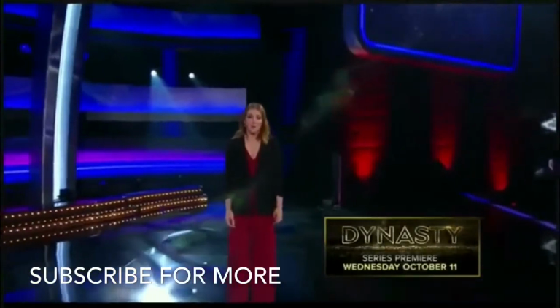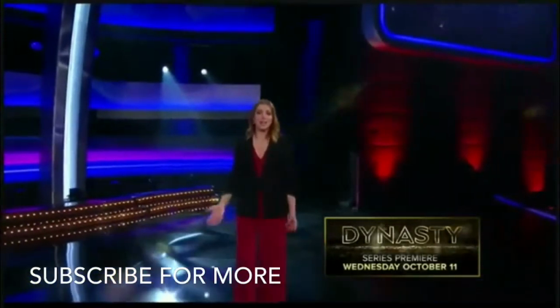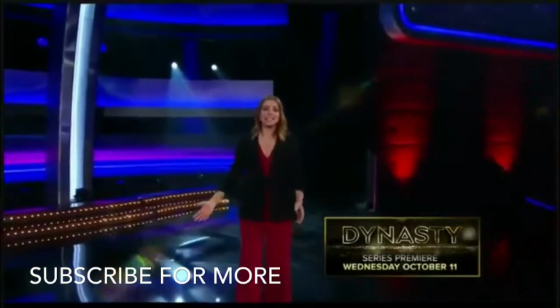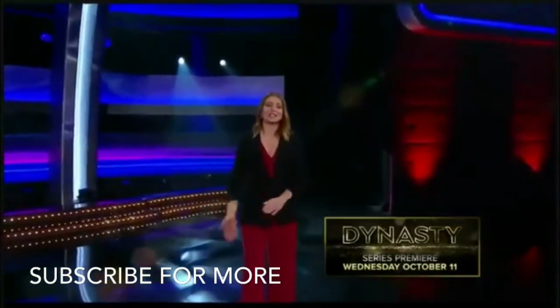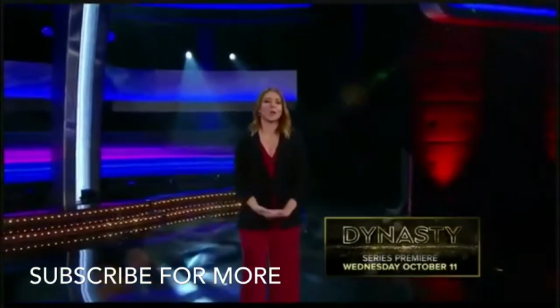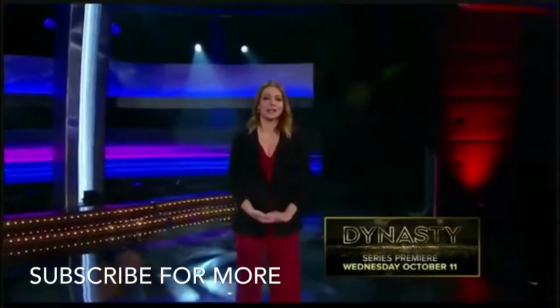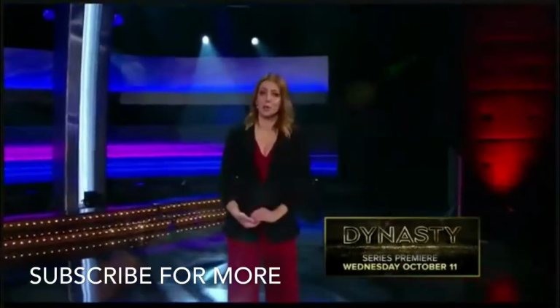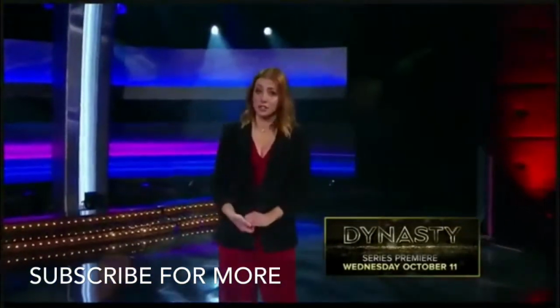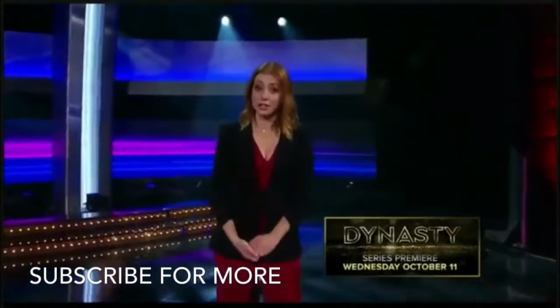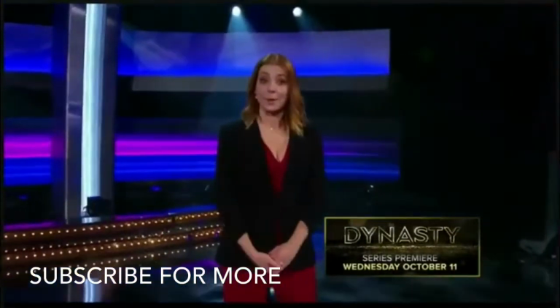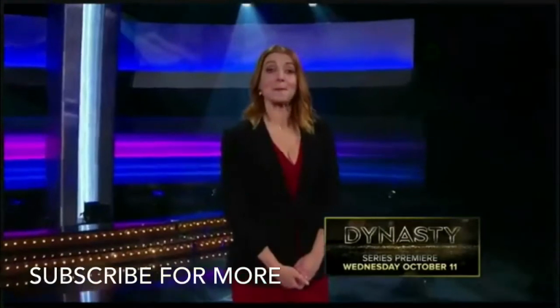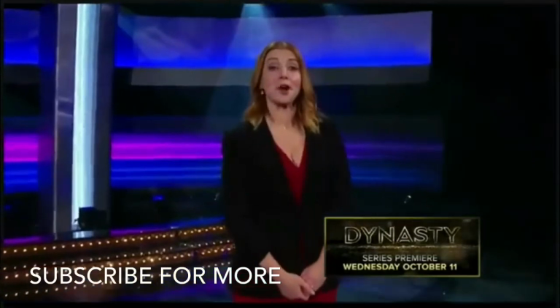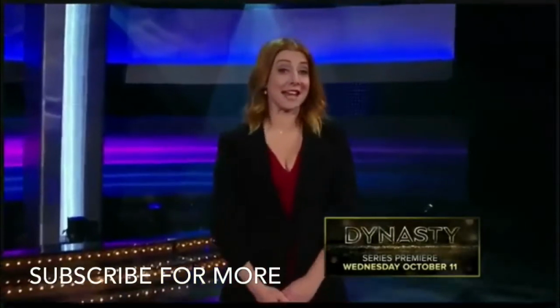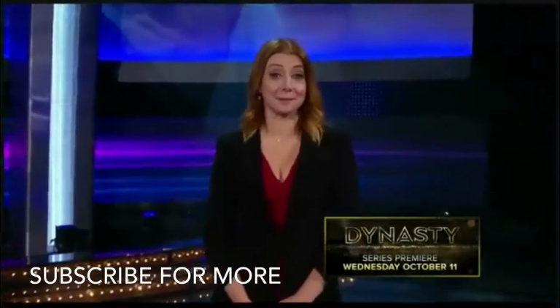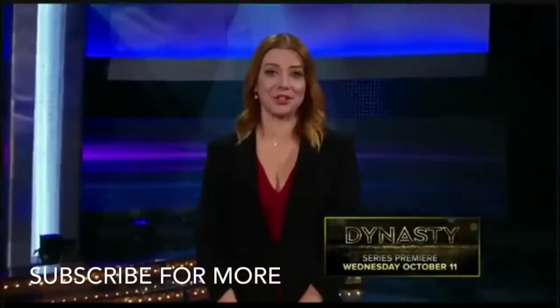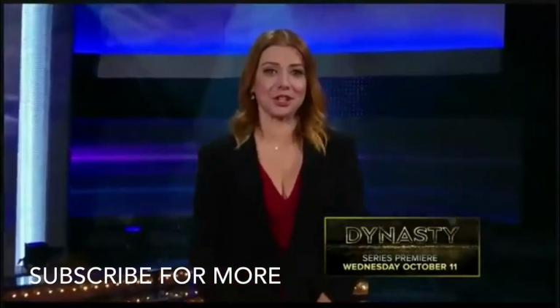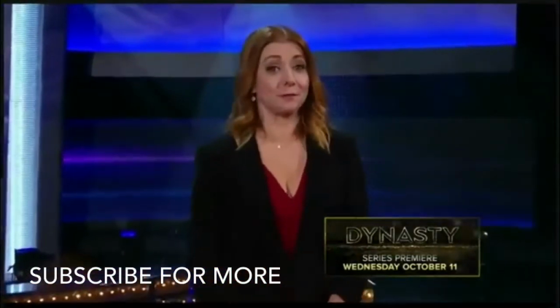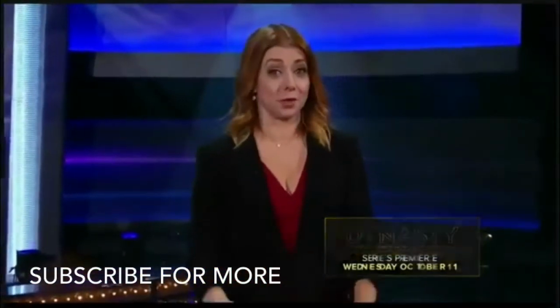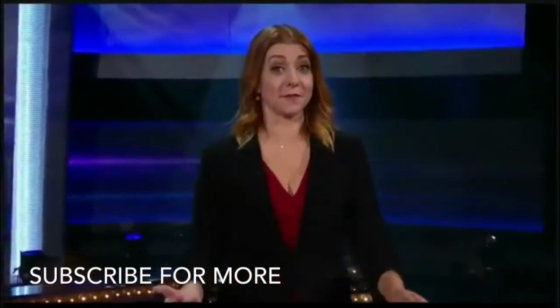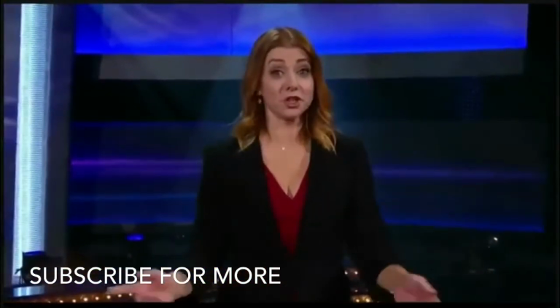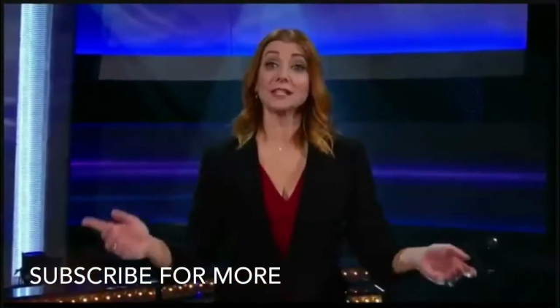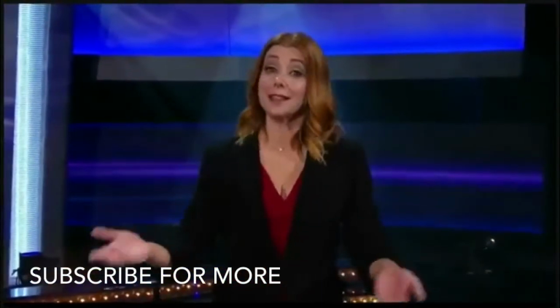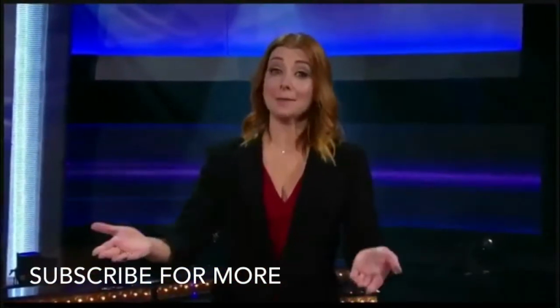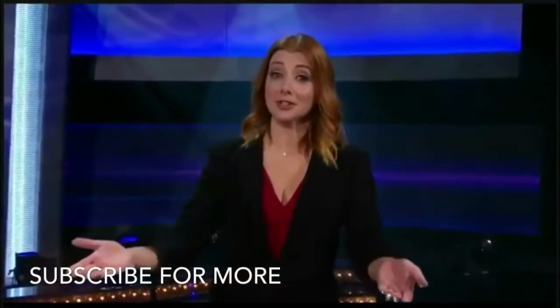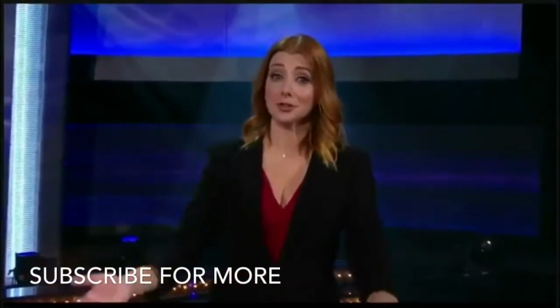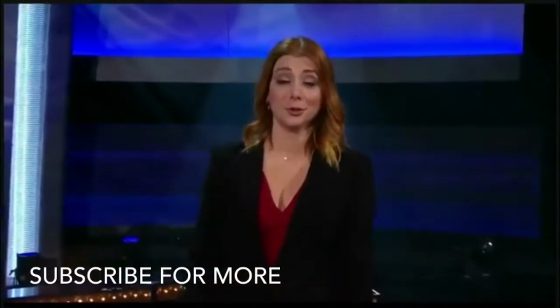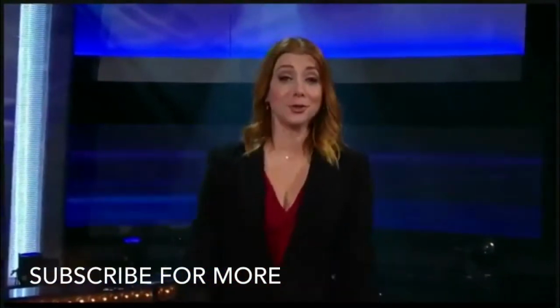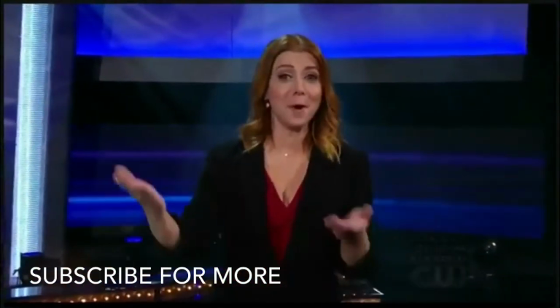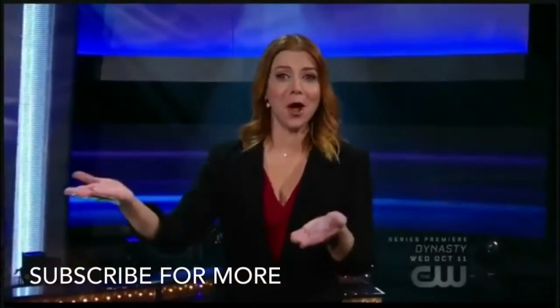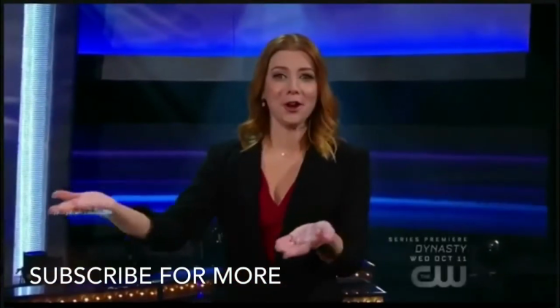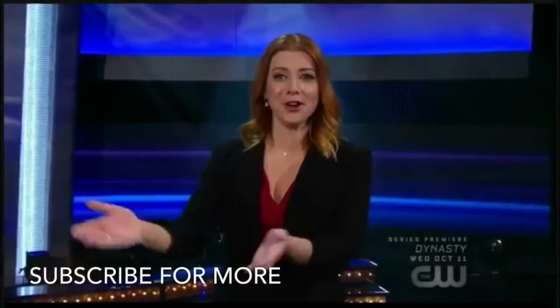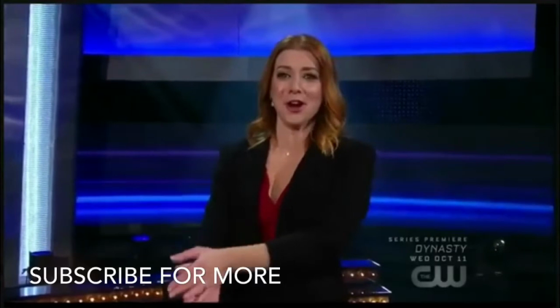Fool Us historians will certainly remember our next magician. Let me introduce you to Paul Gertner.